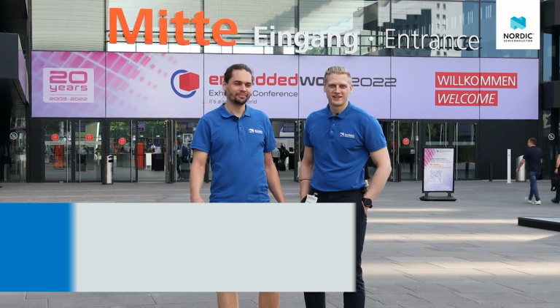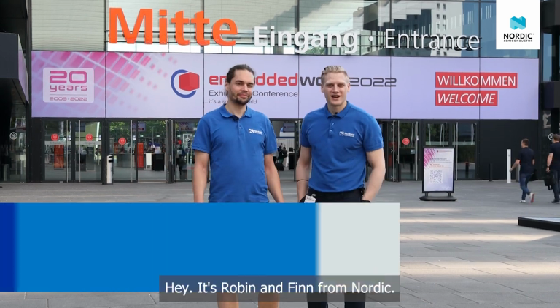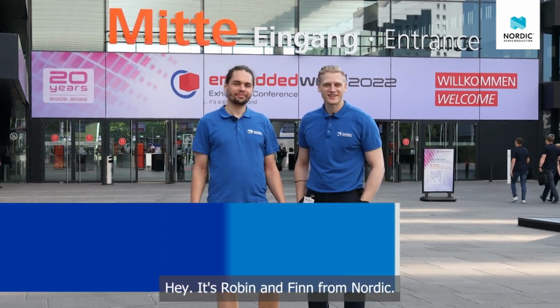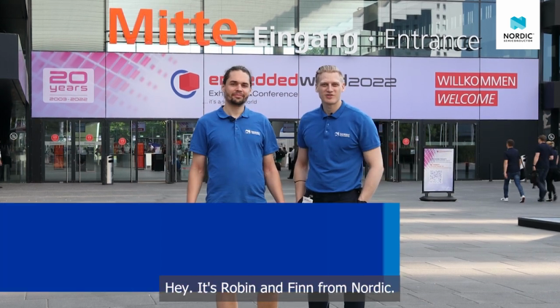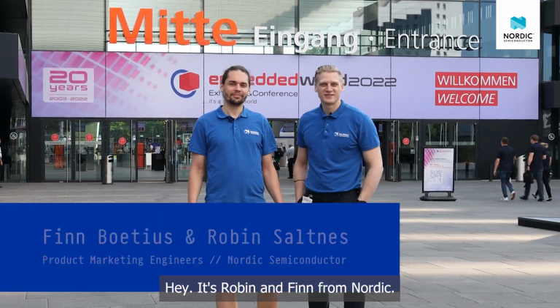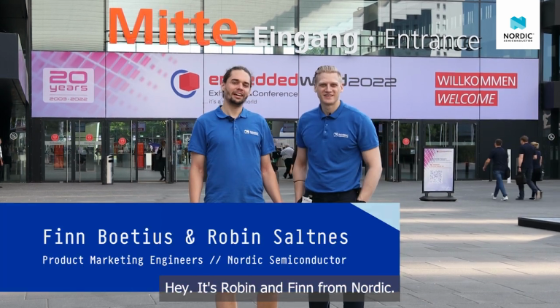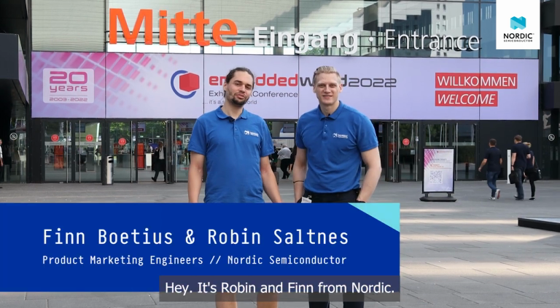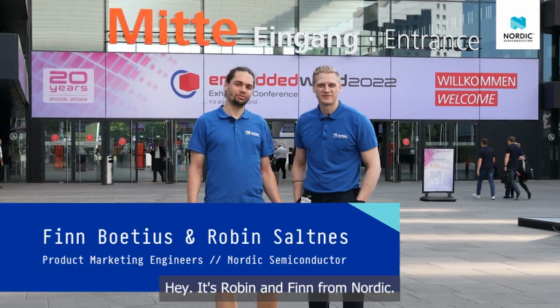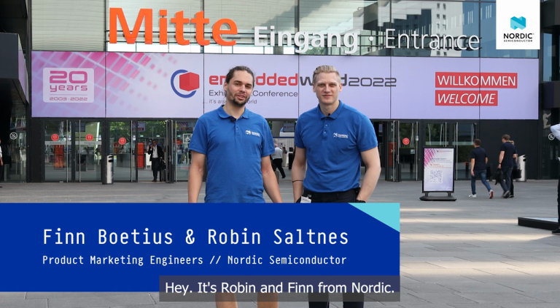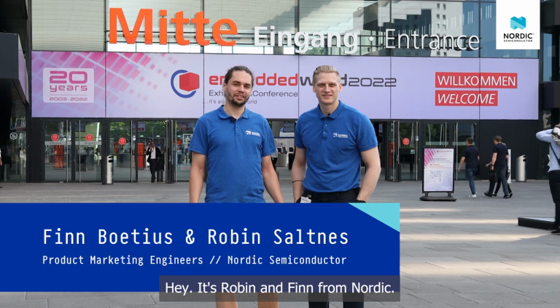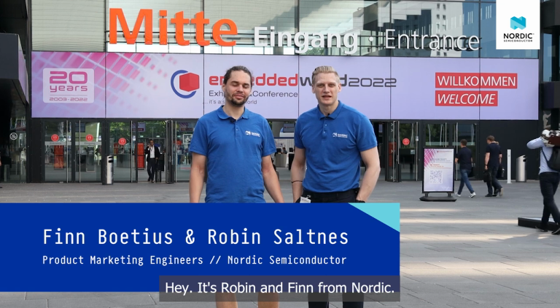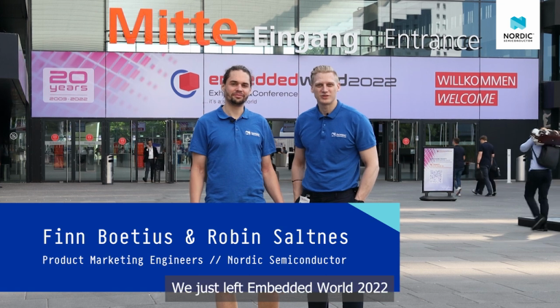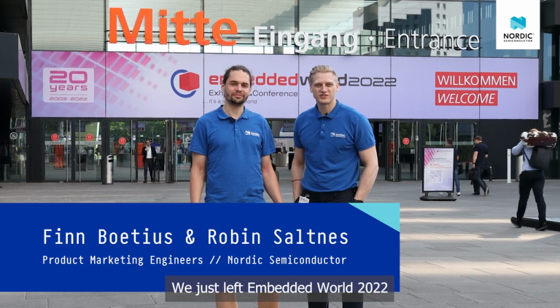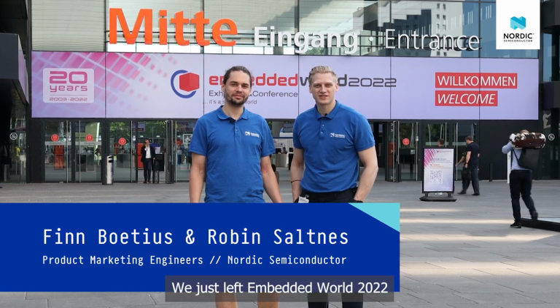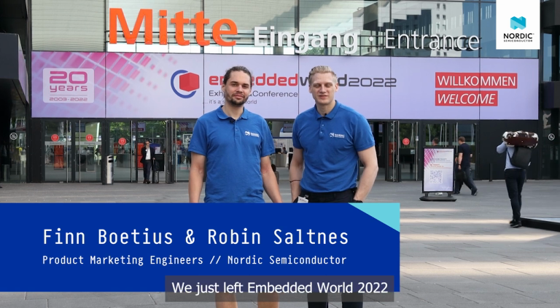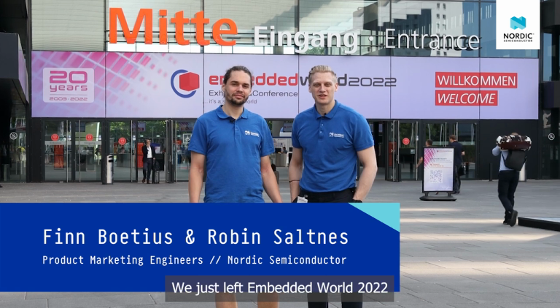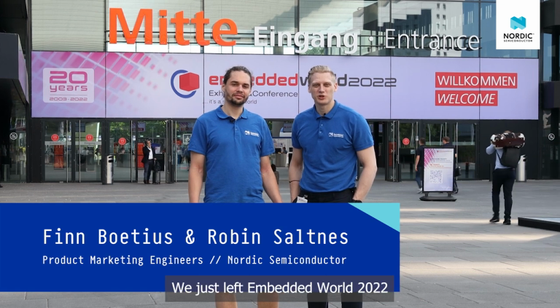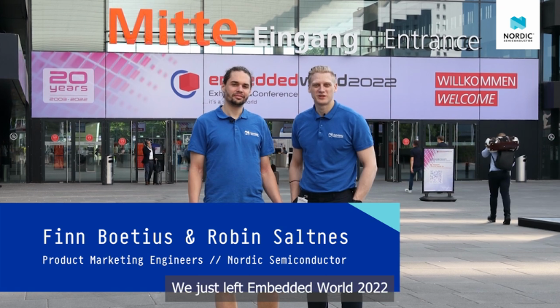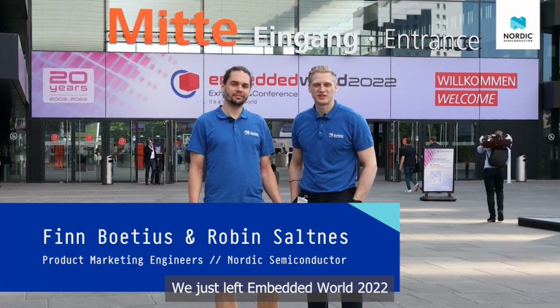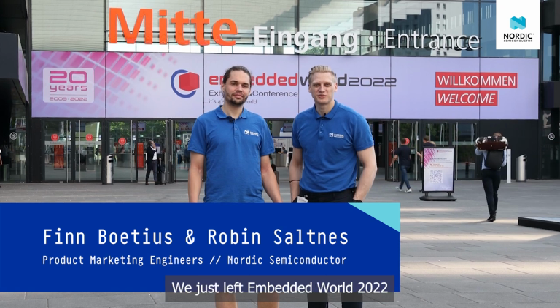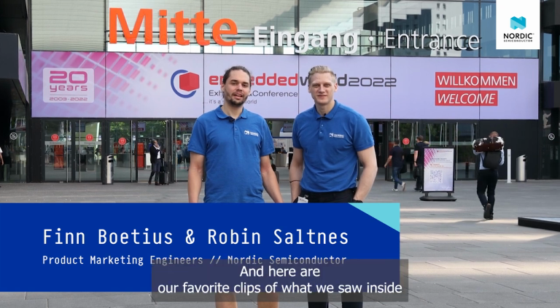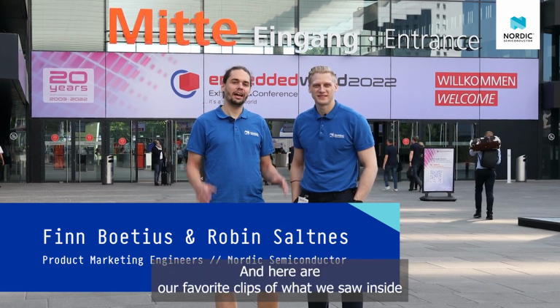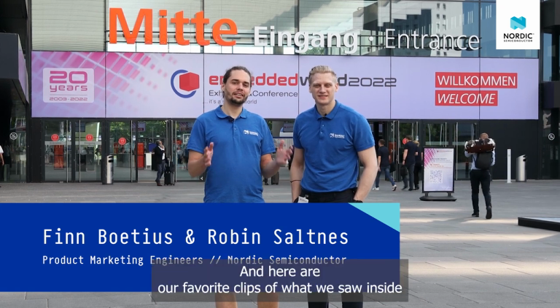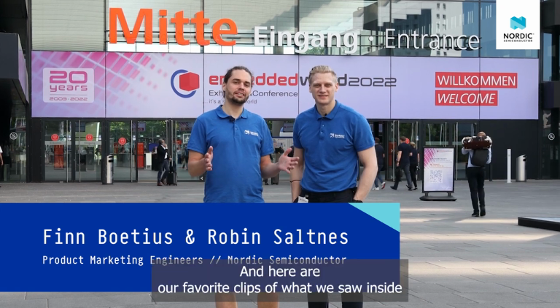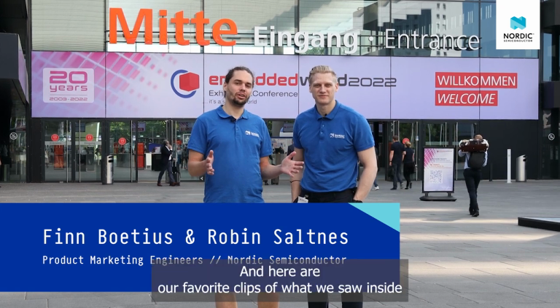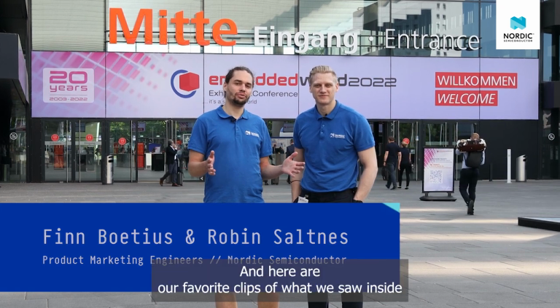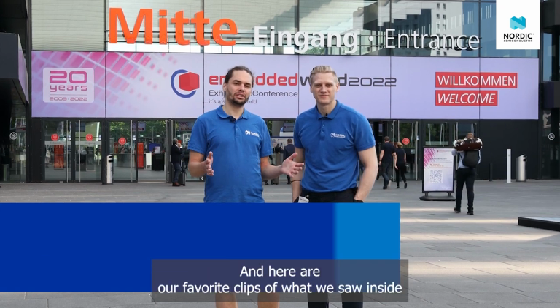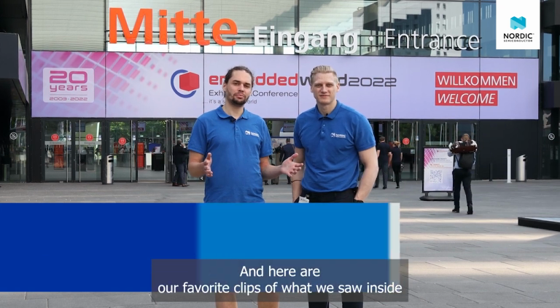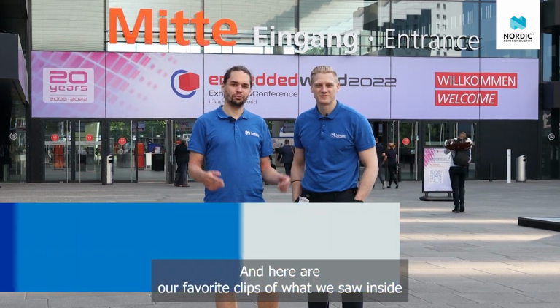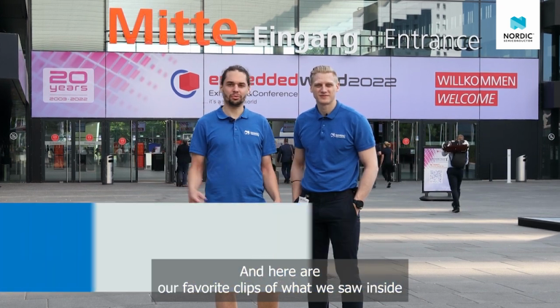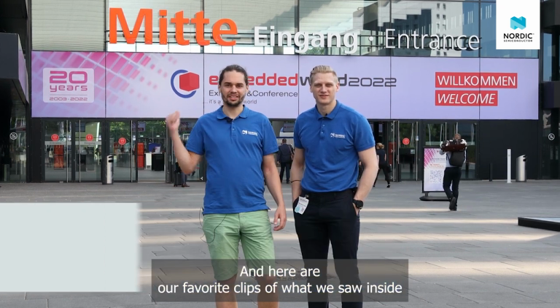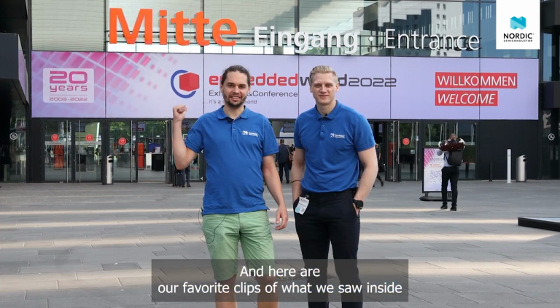Hey, it's Robin and Finn from Nordic. We just left Embedded World 2022 and here are our favorite clips of what we saw inside.